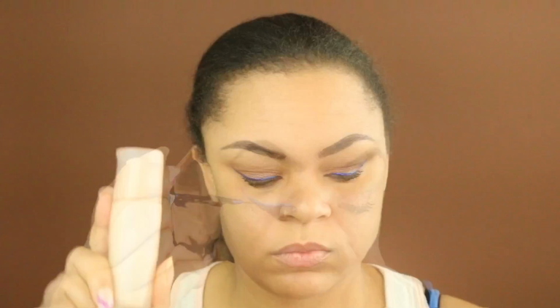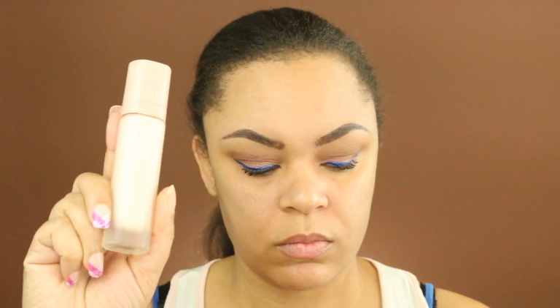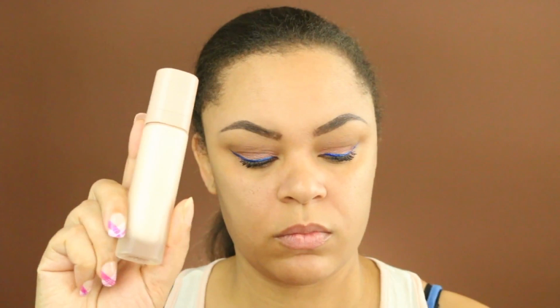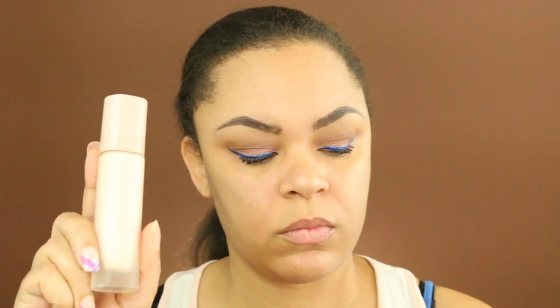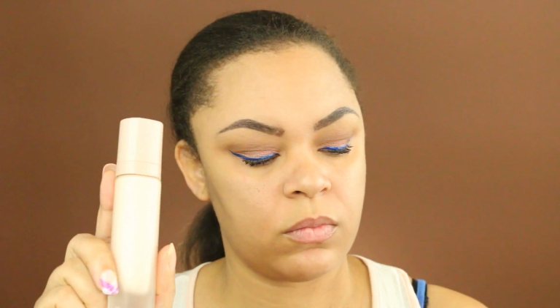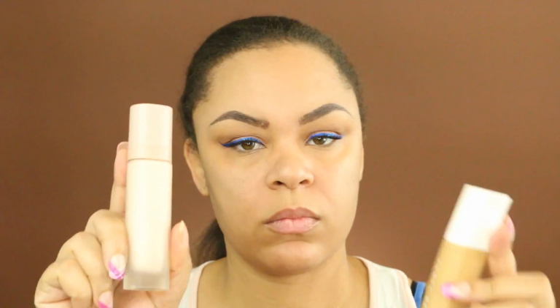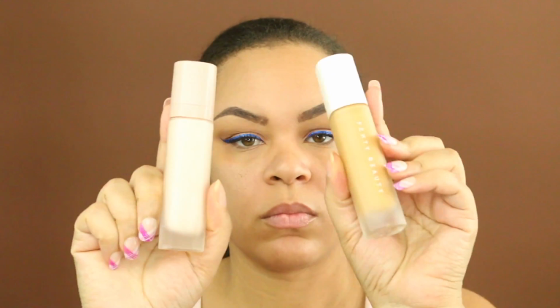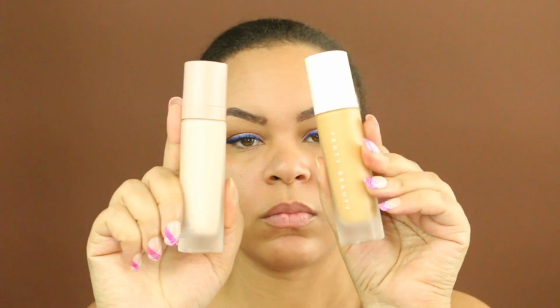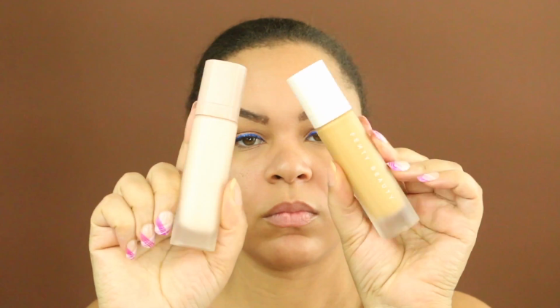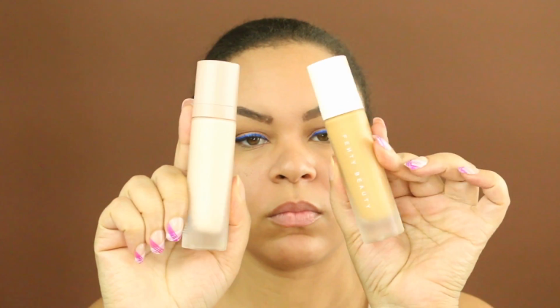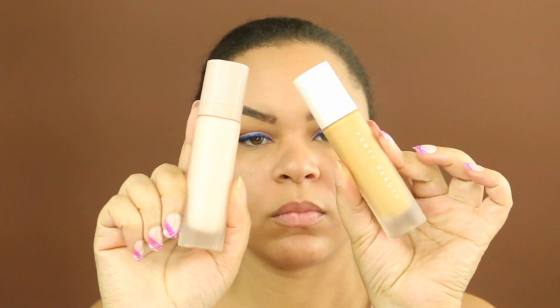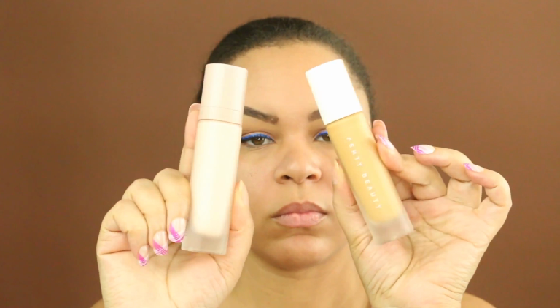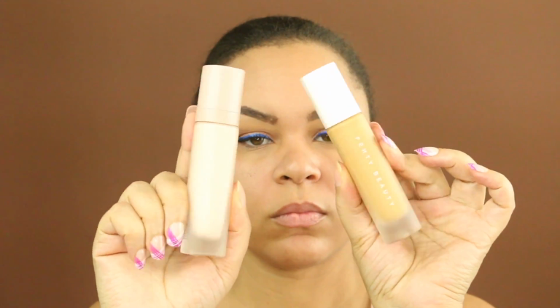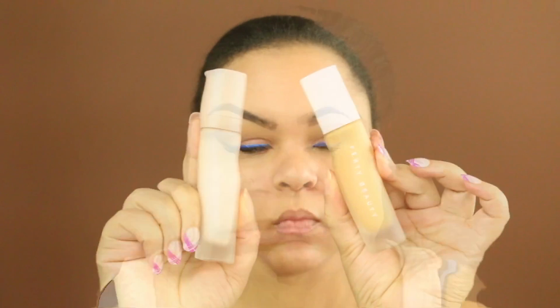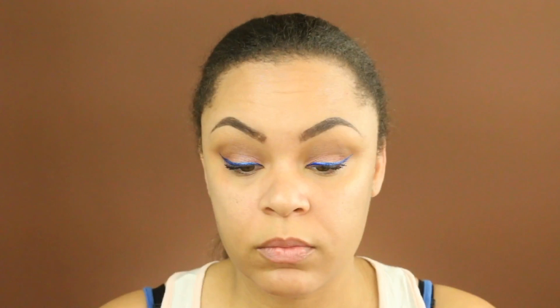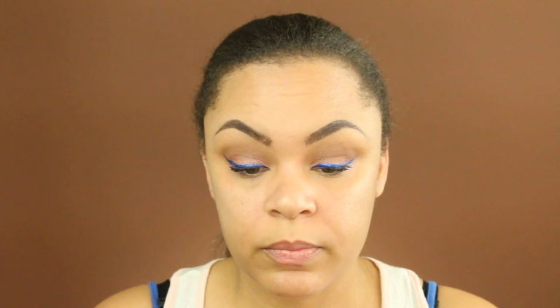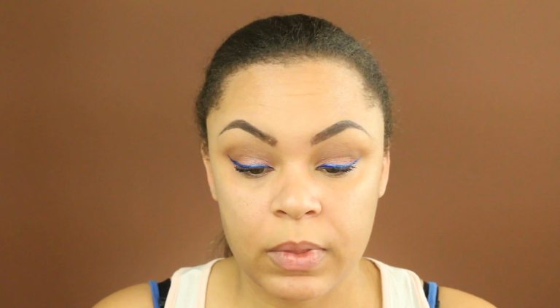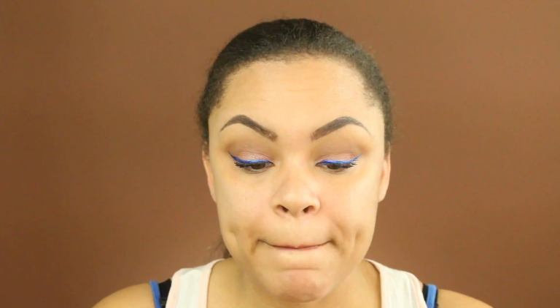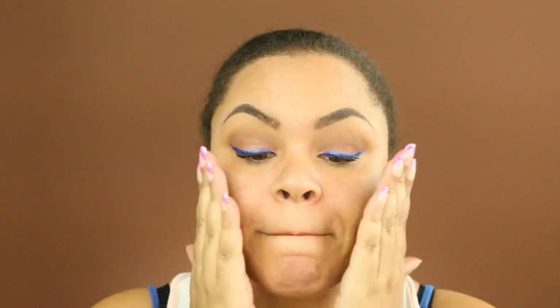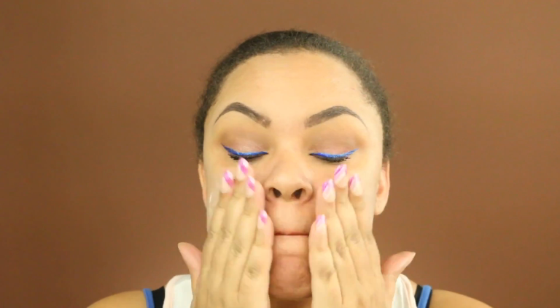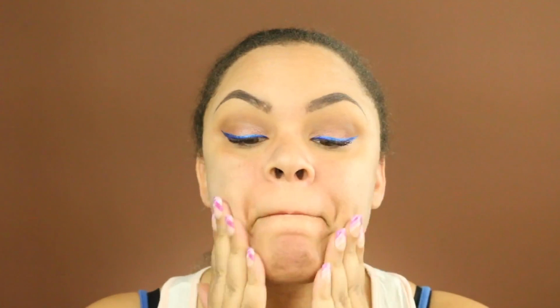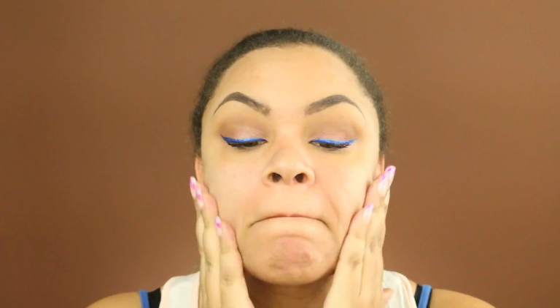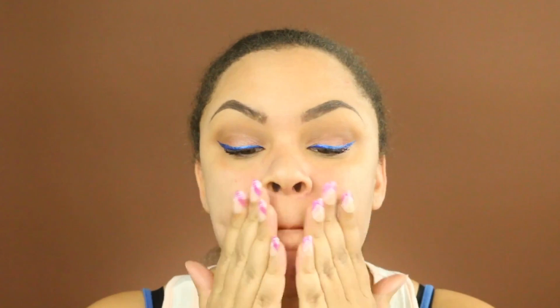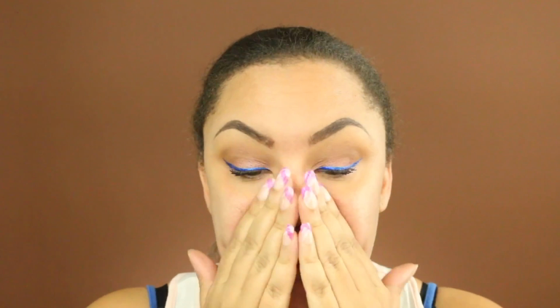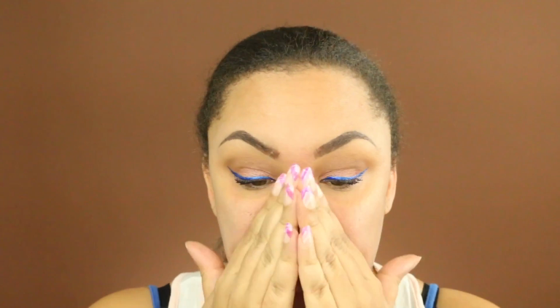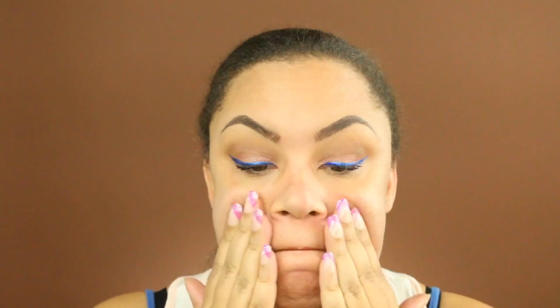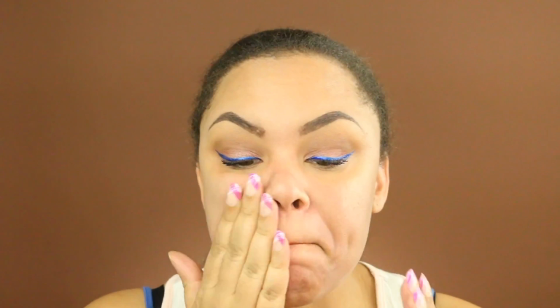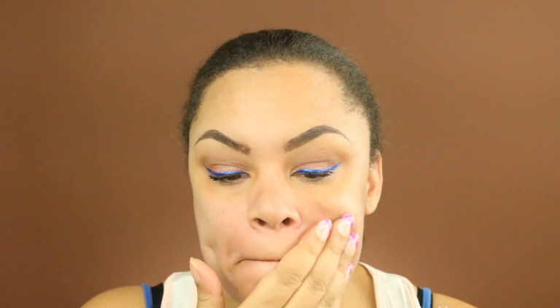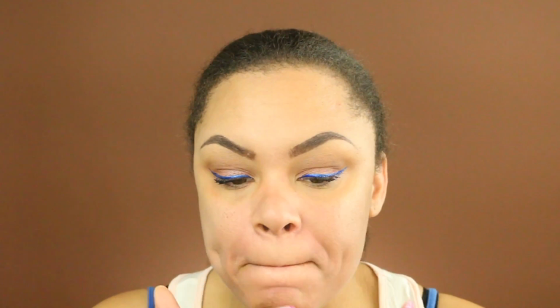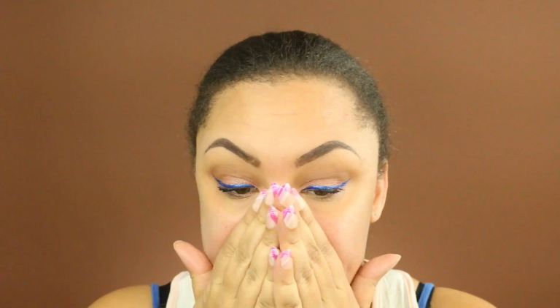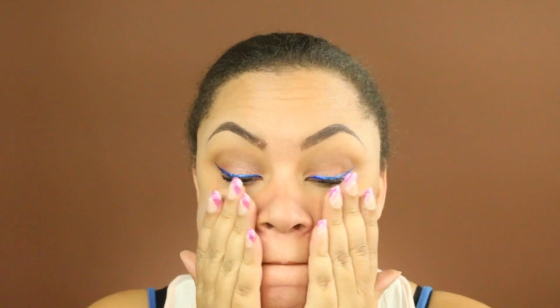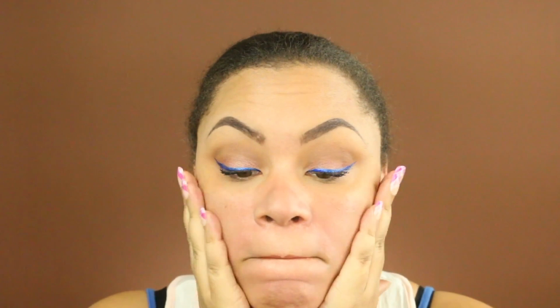Using some Fenty Beauty products, I'm going to take this soft matte primer and the foundation in the color 310 and just apply that to my face.